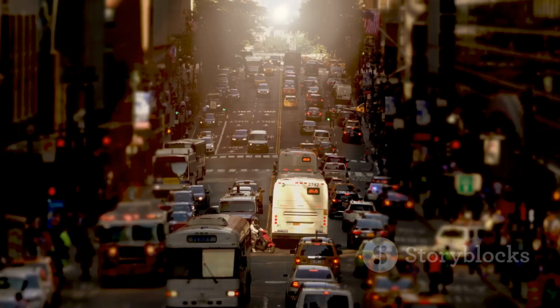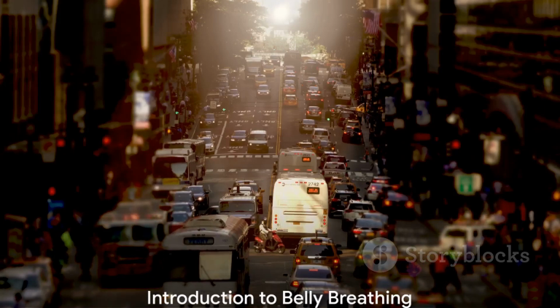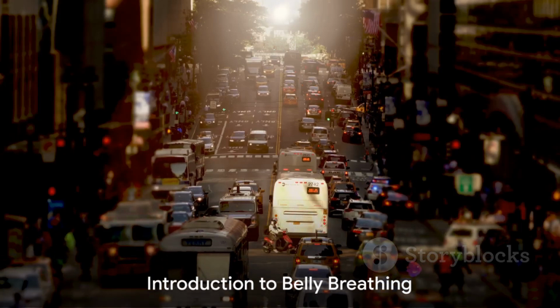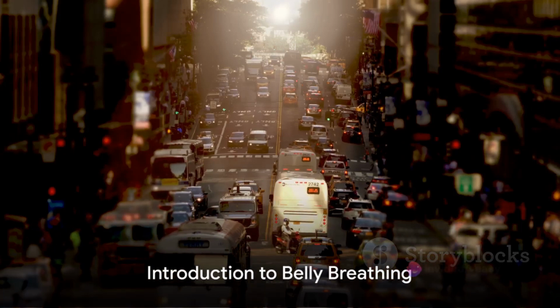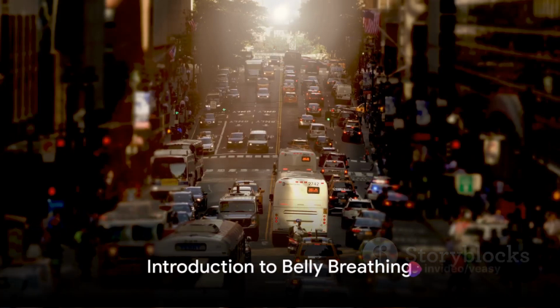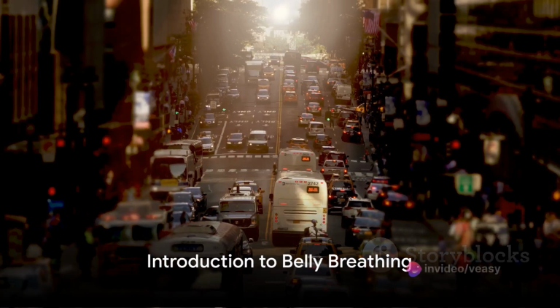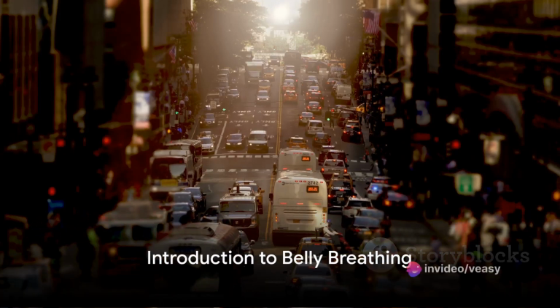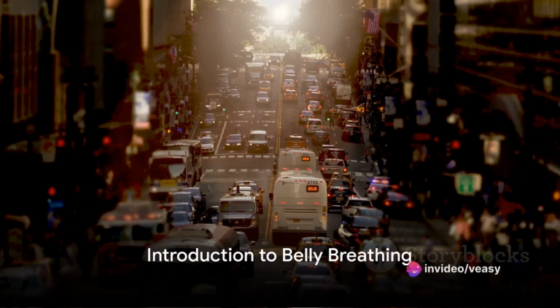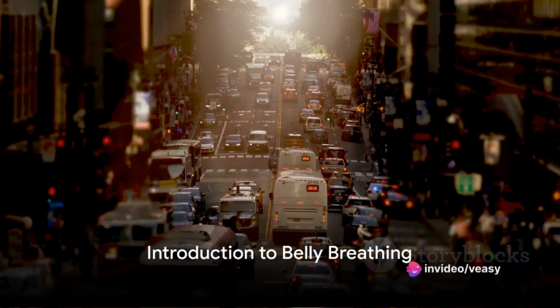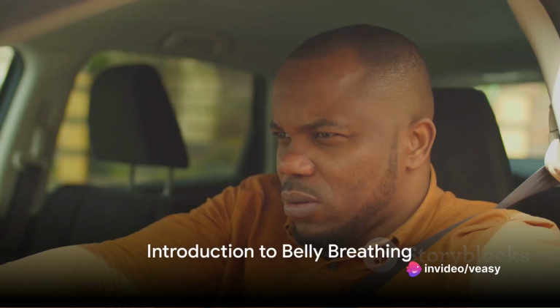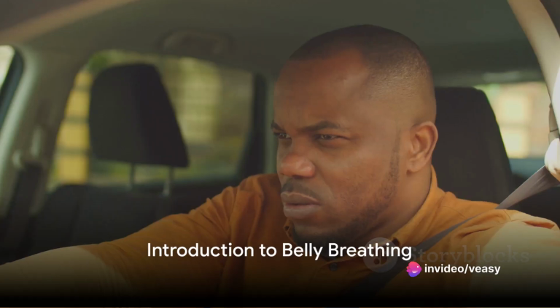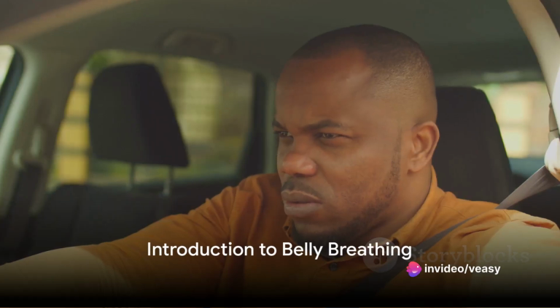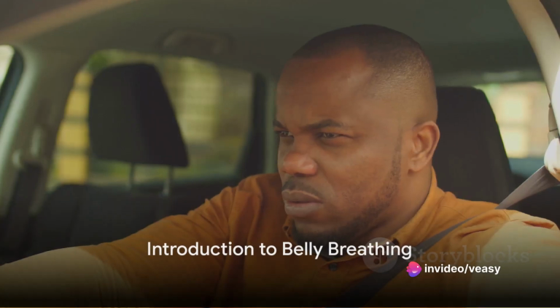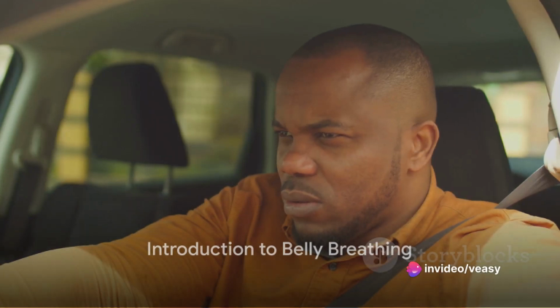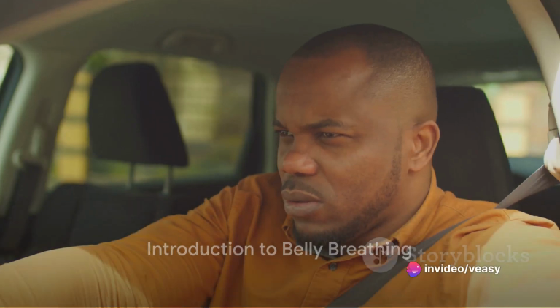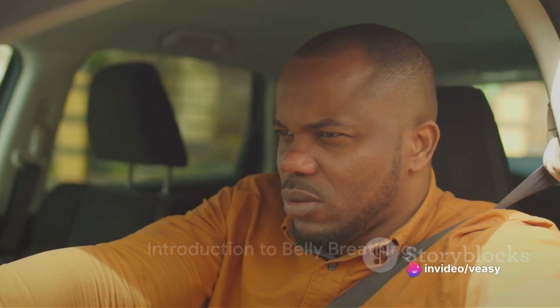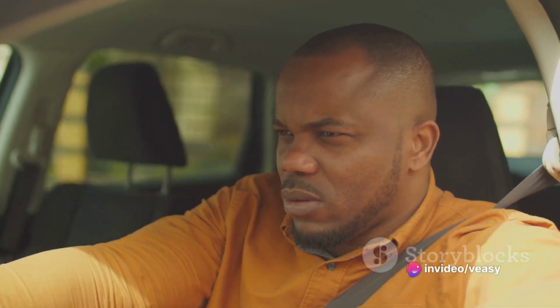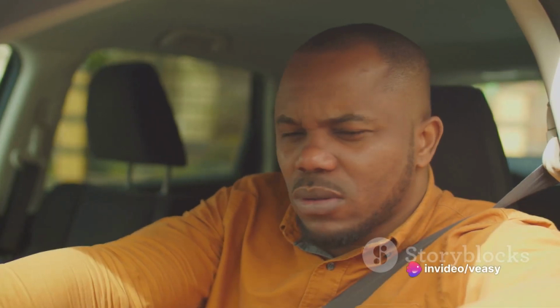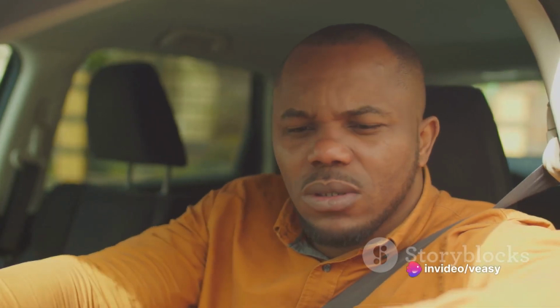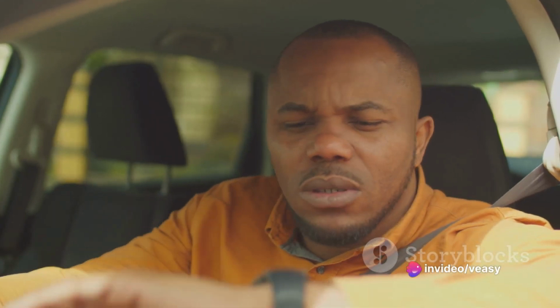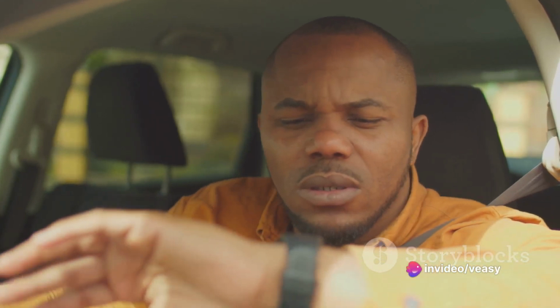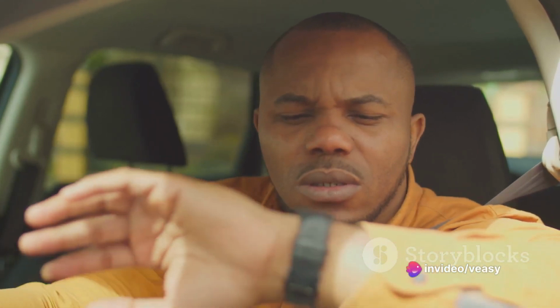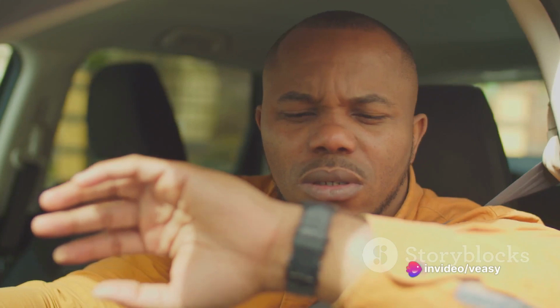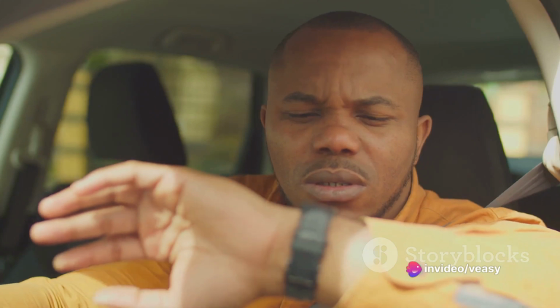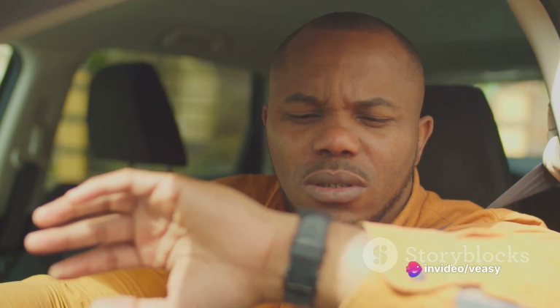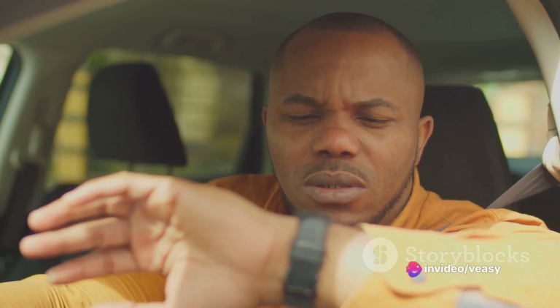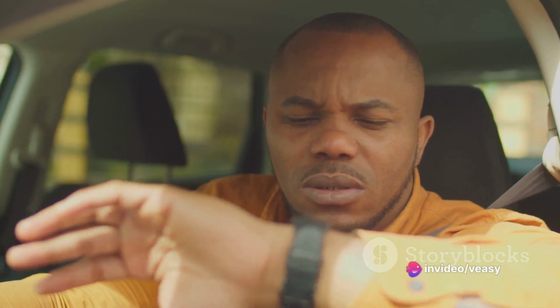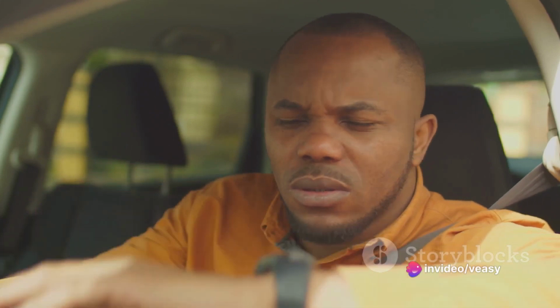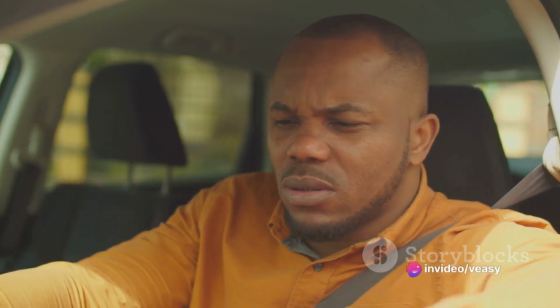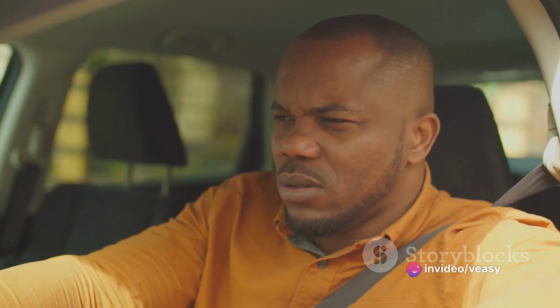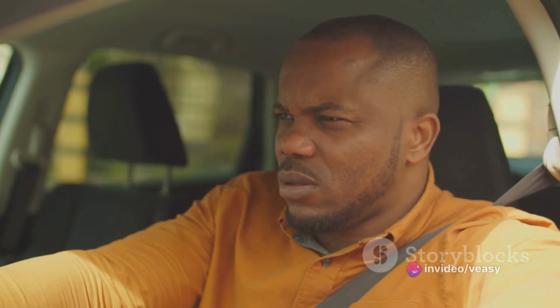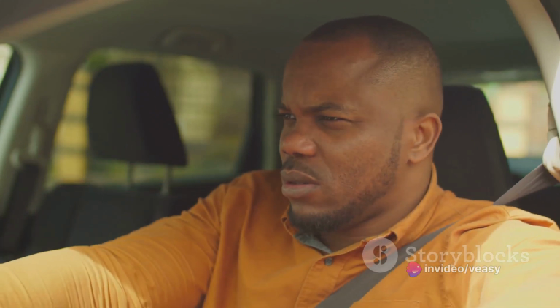Ever felt stressed while stuck in traffic? It's chaotic and nerve-wracking, but there's a cure: belly breathing. It's simple and effective.